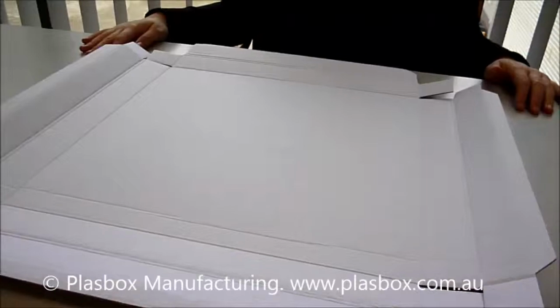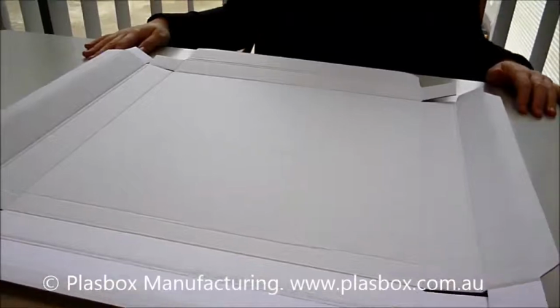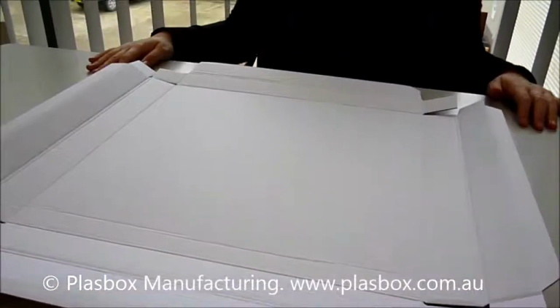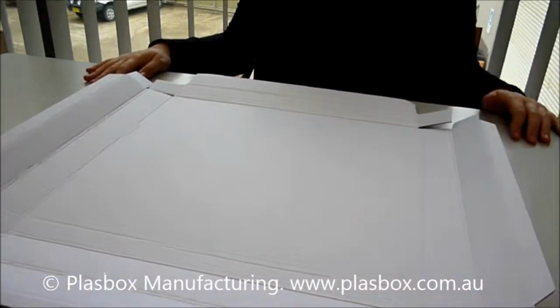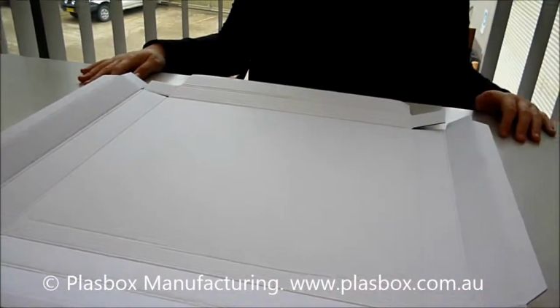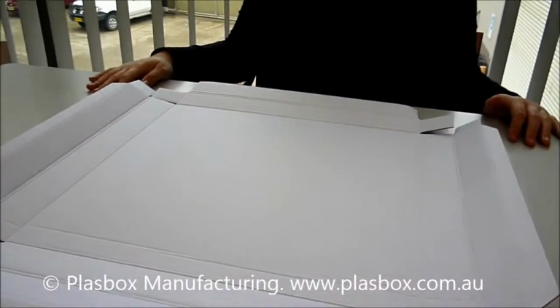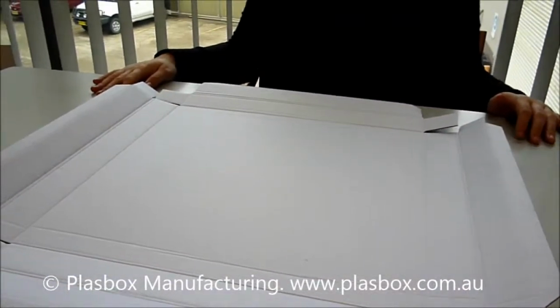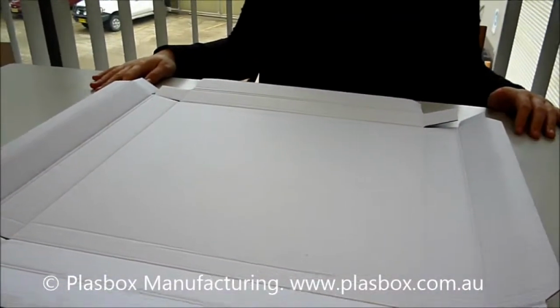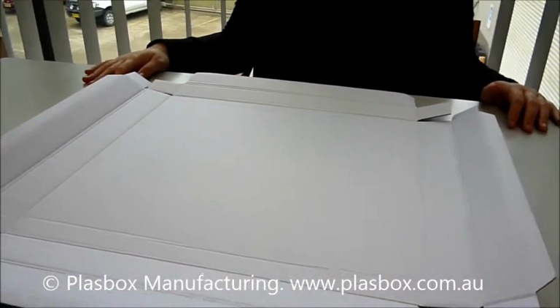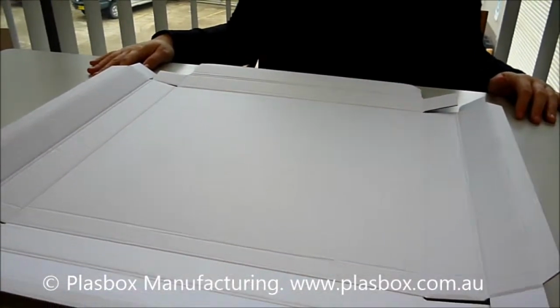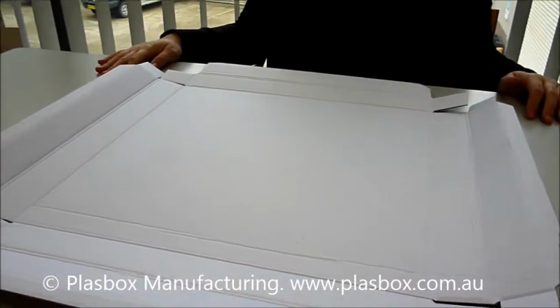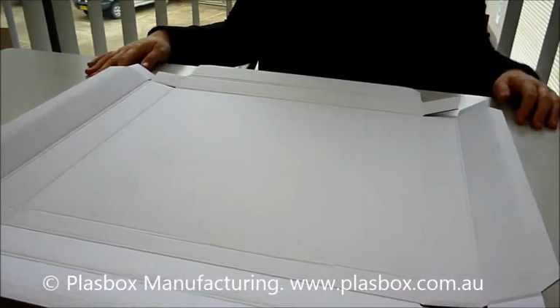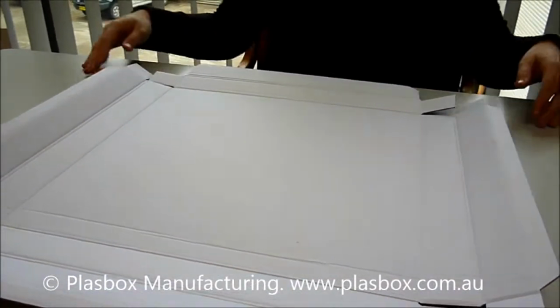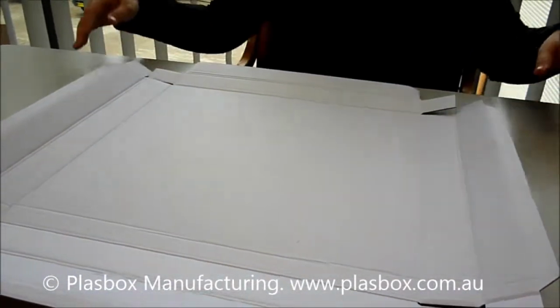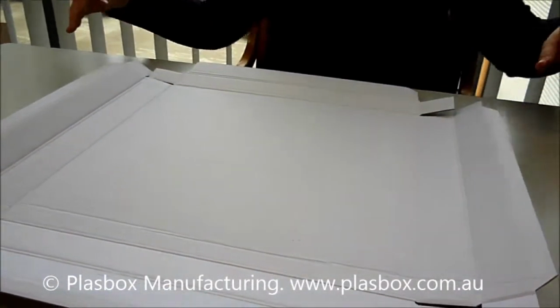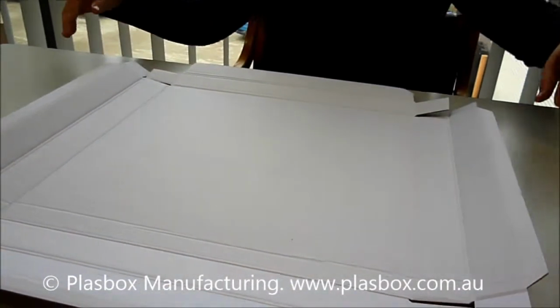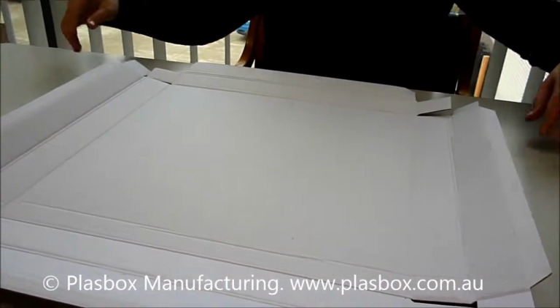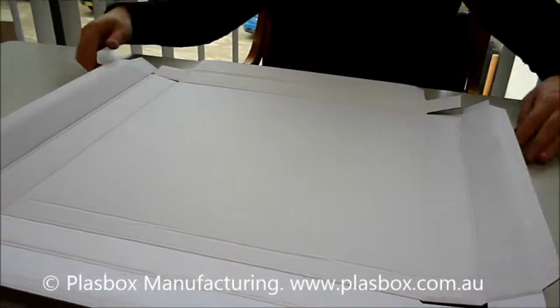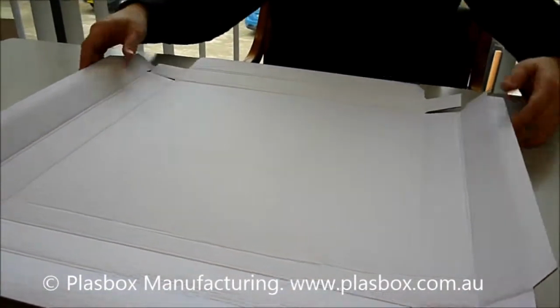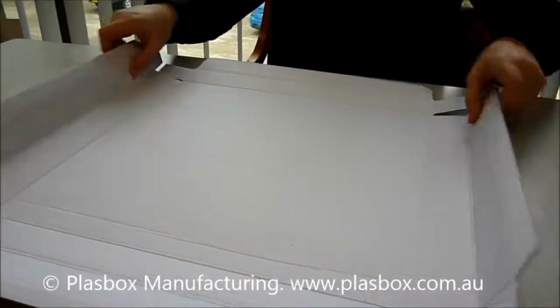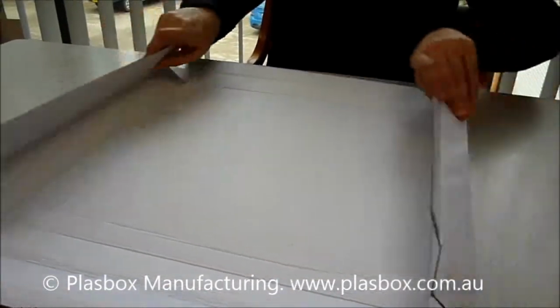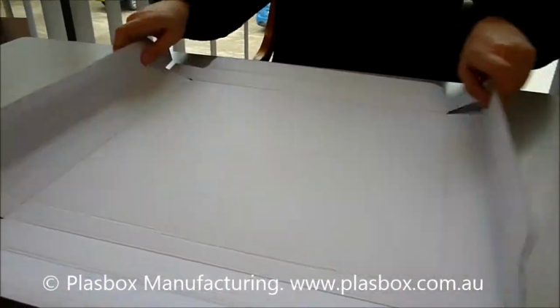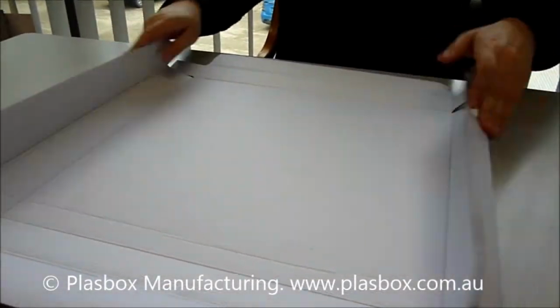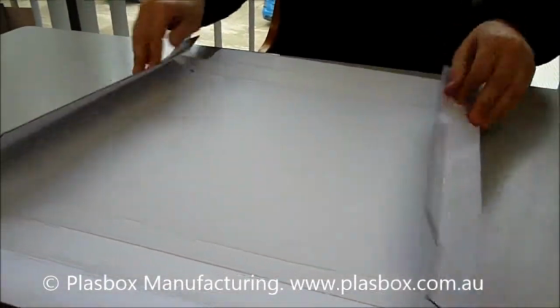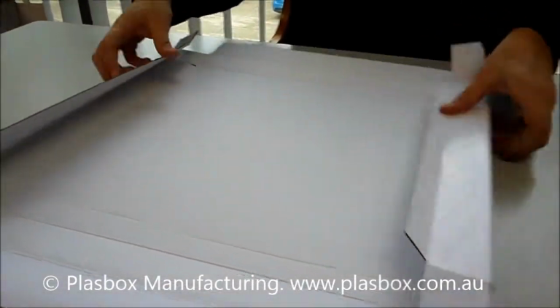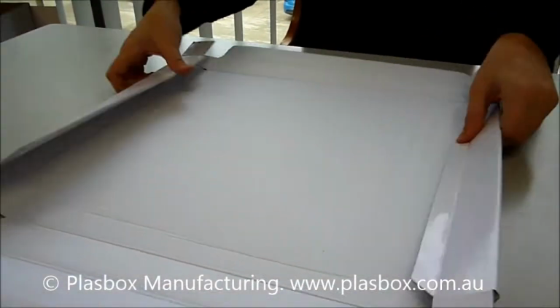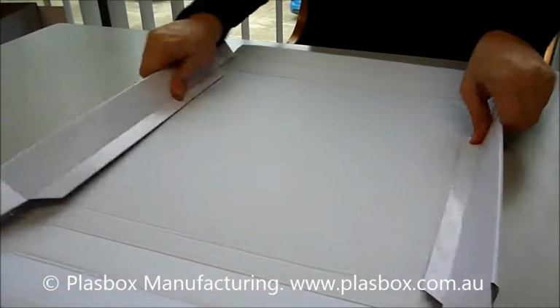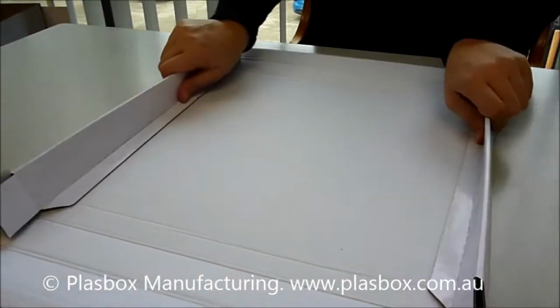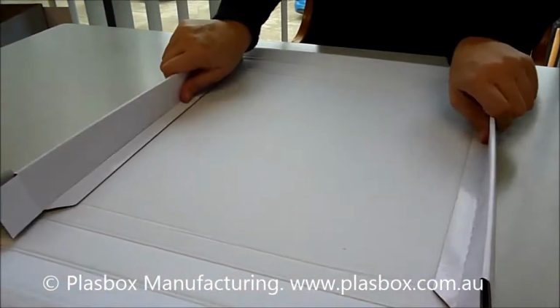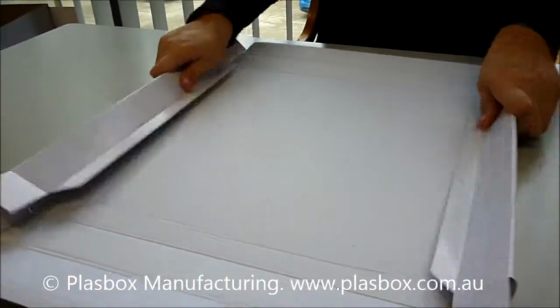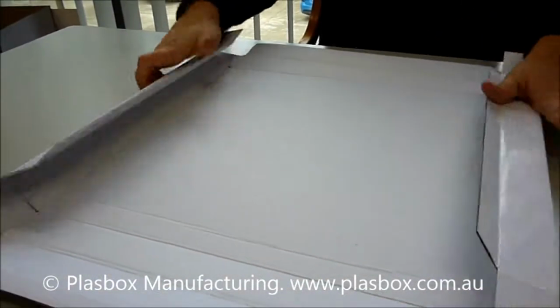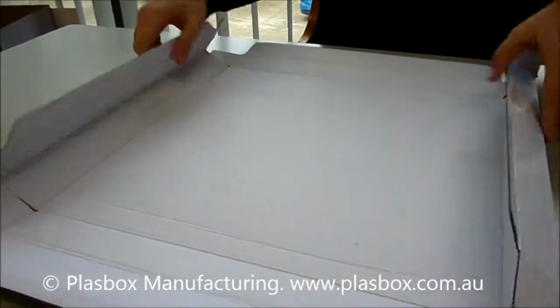This is a lid to suit a single board hamper box. You start by creasing all the edges.